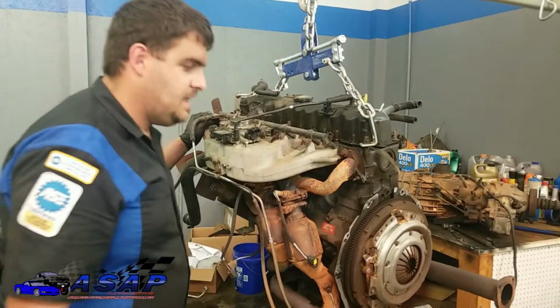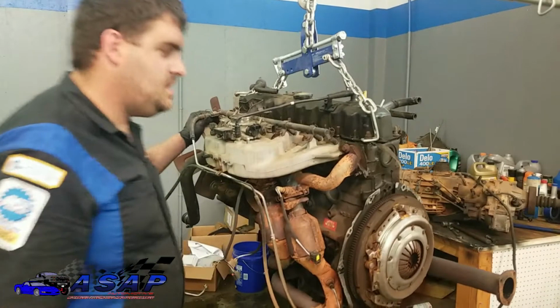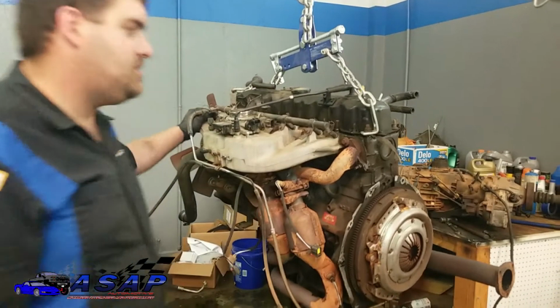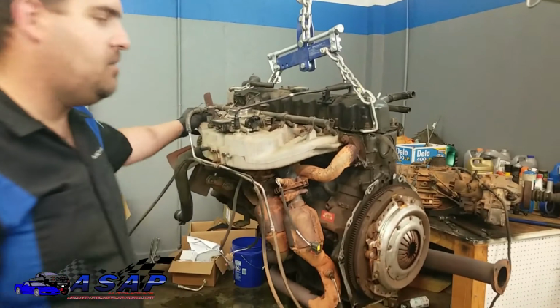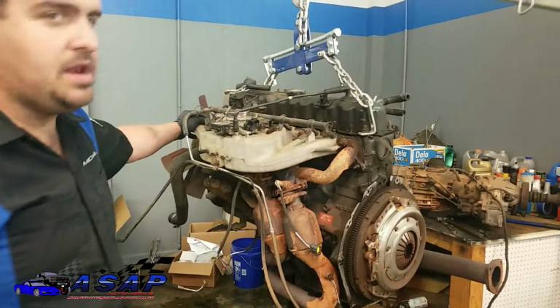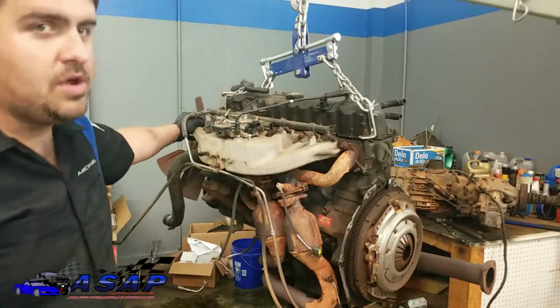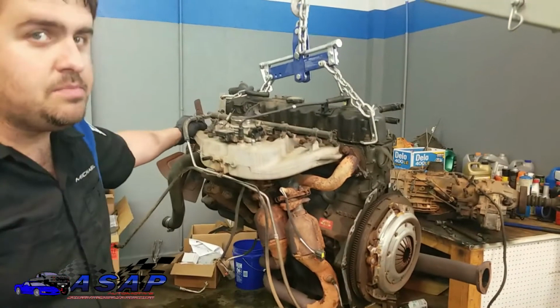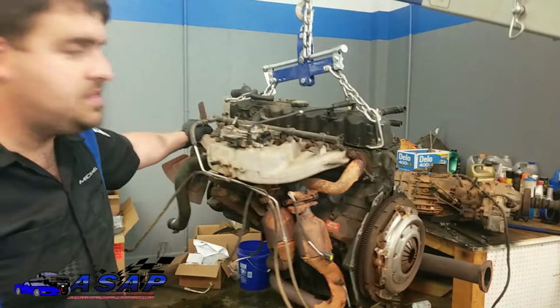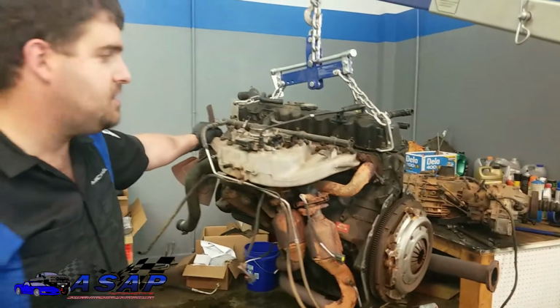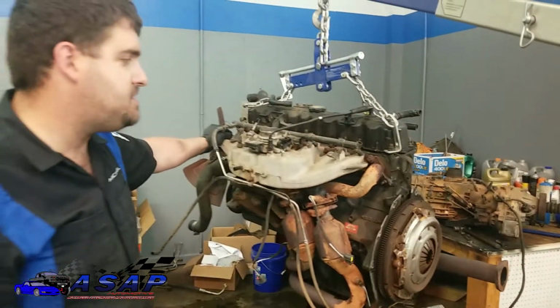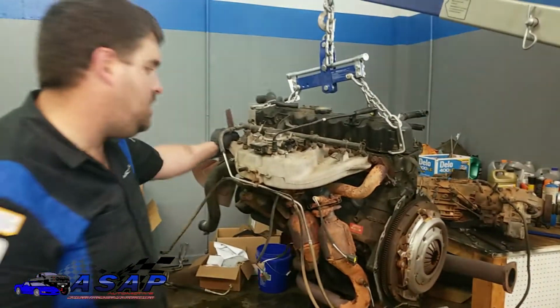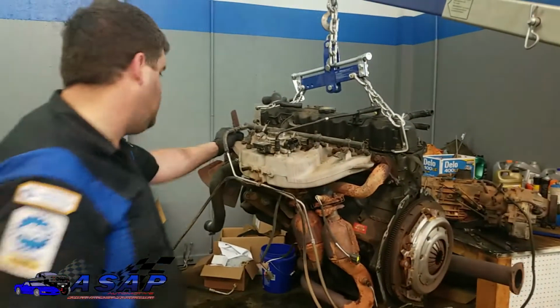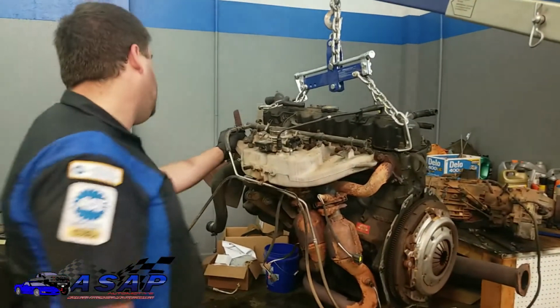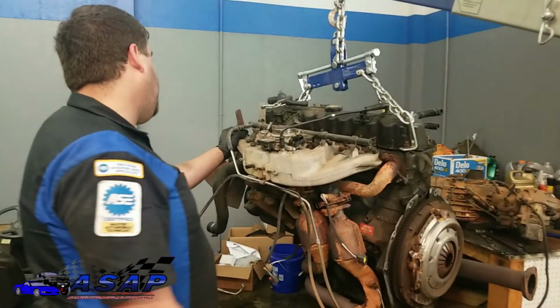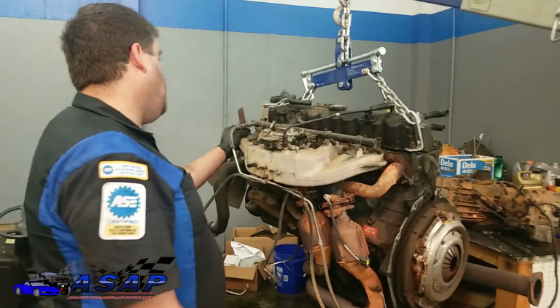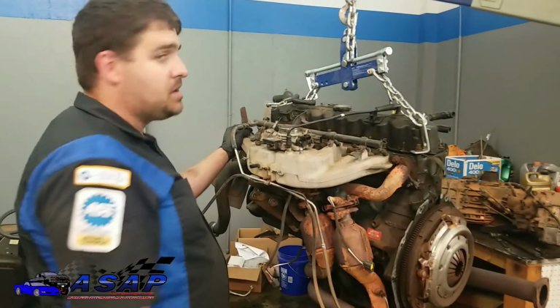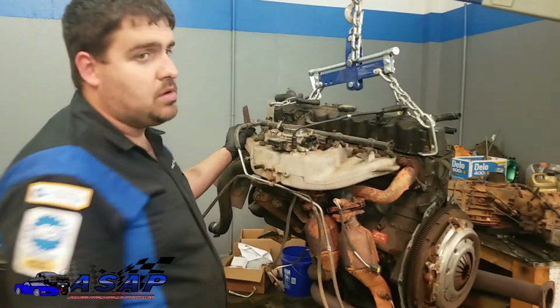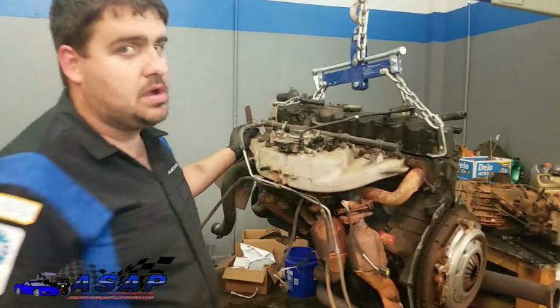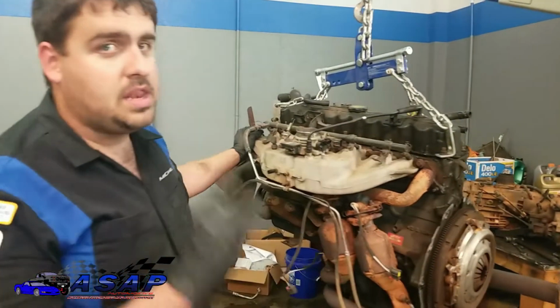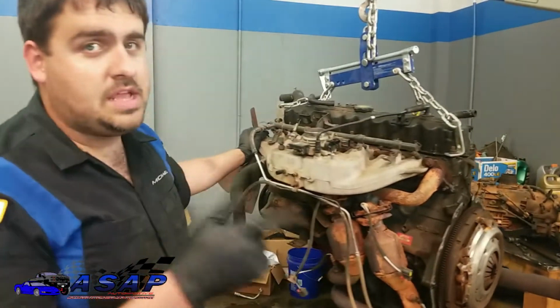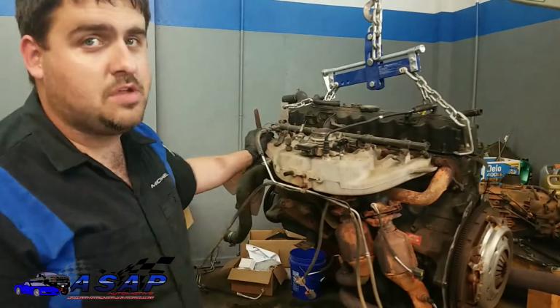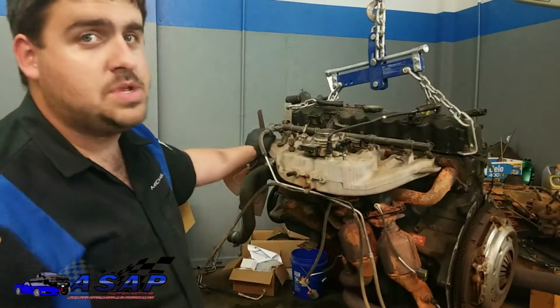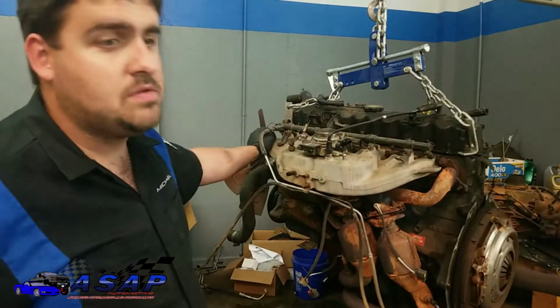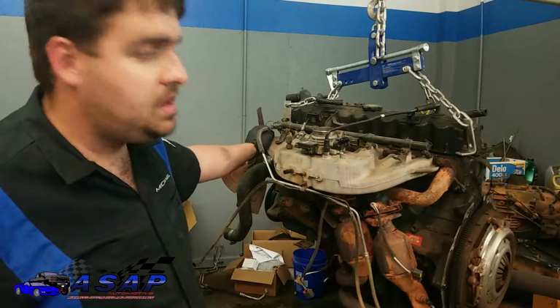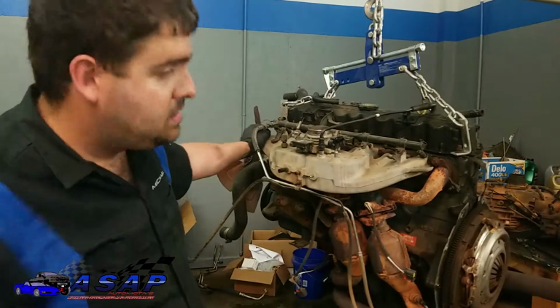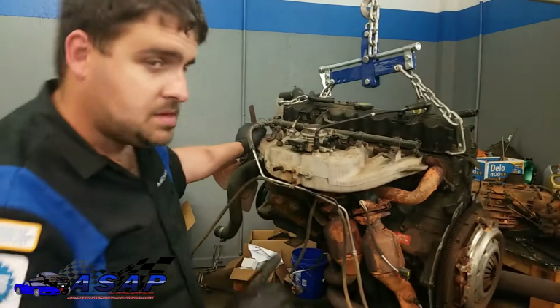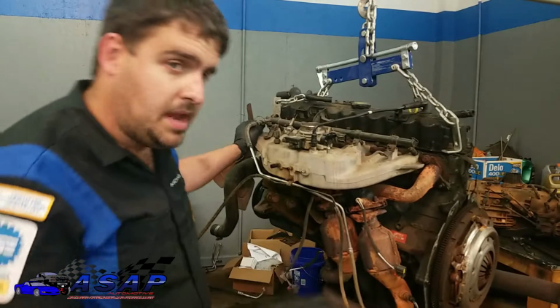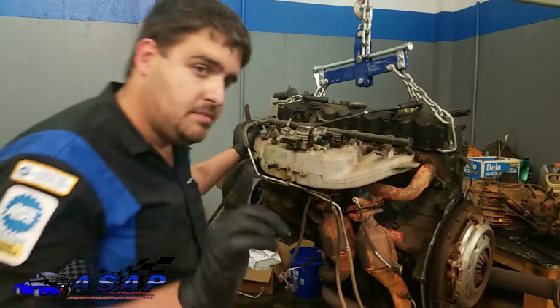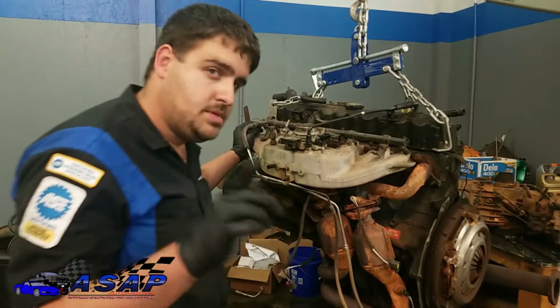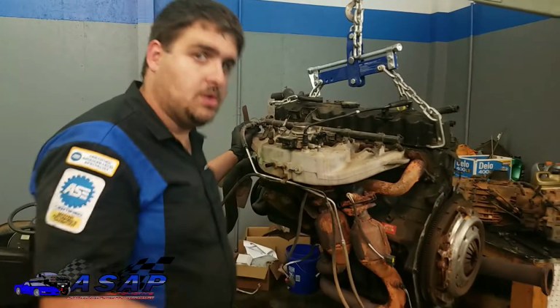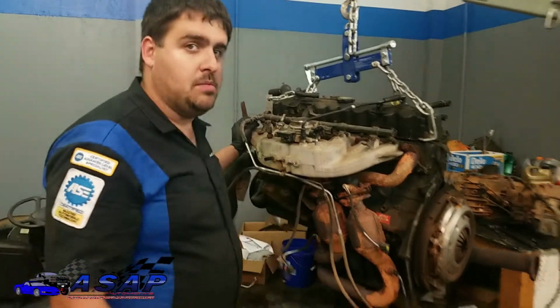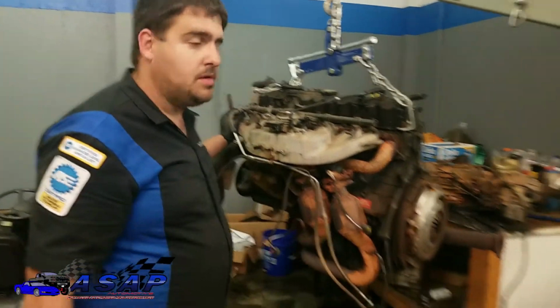That's it. Now we're ready to go ahead and put this on the stand and then work on getting that transmission ready to mate up to our new motor.